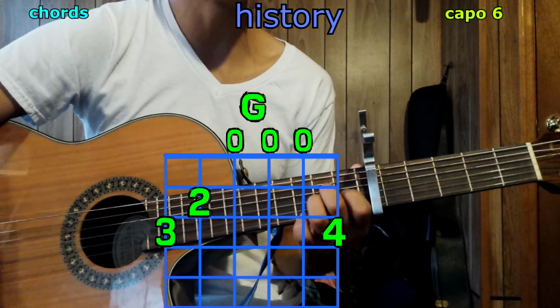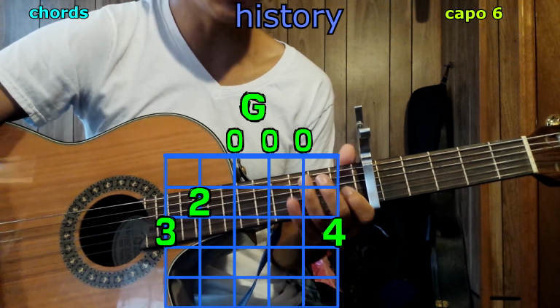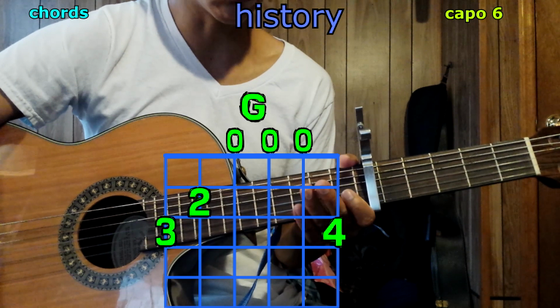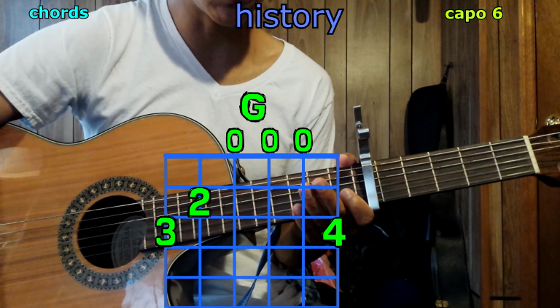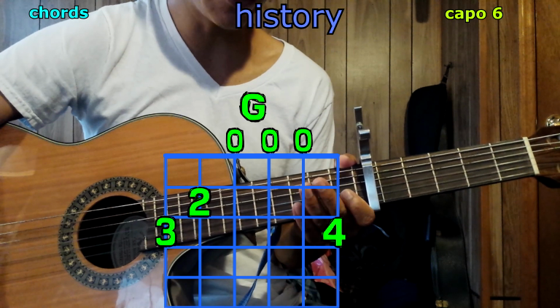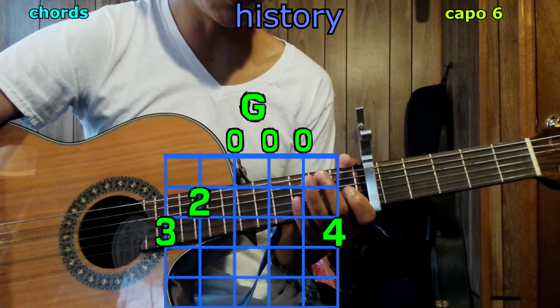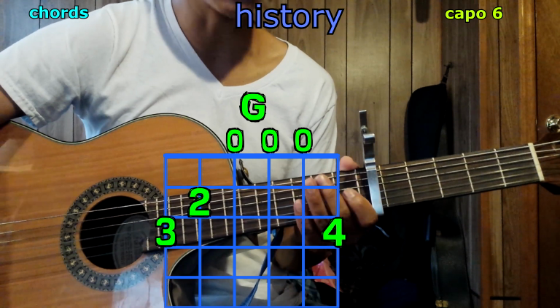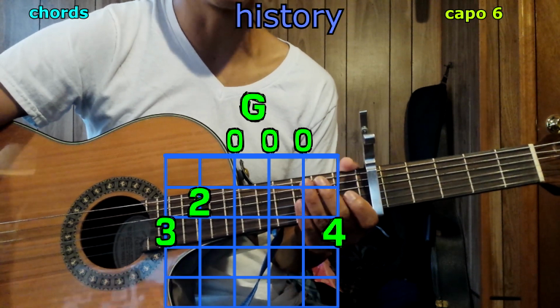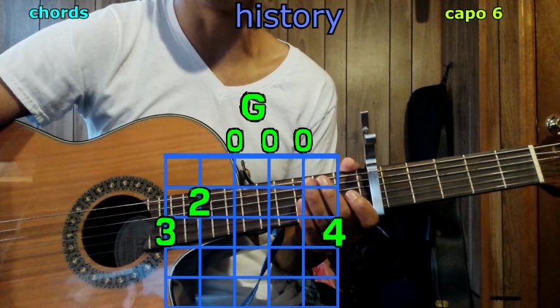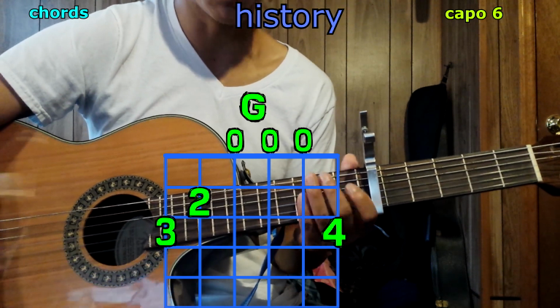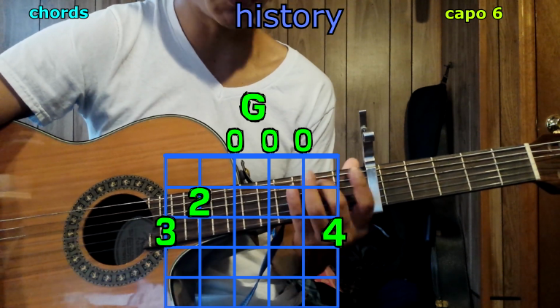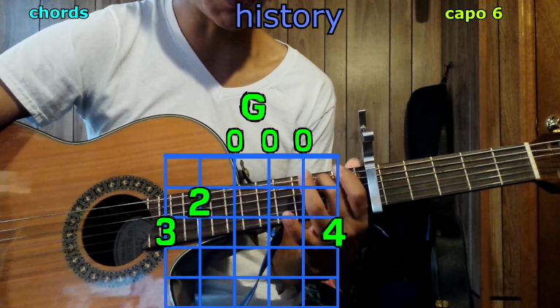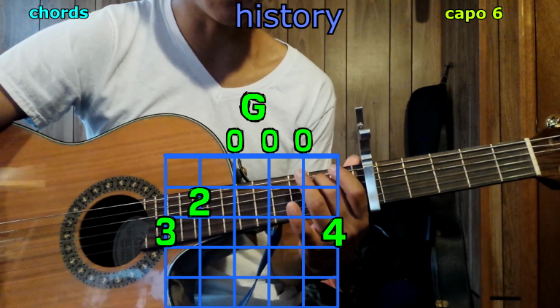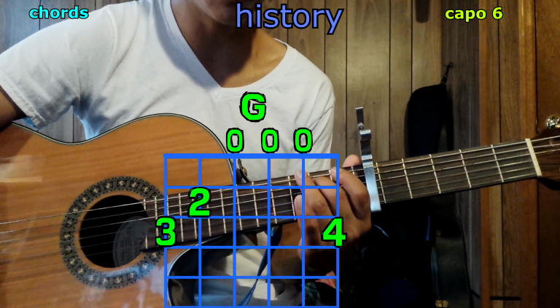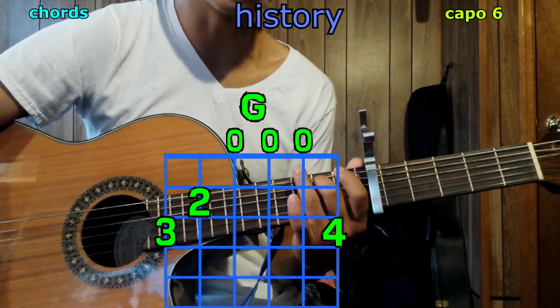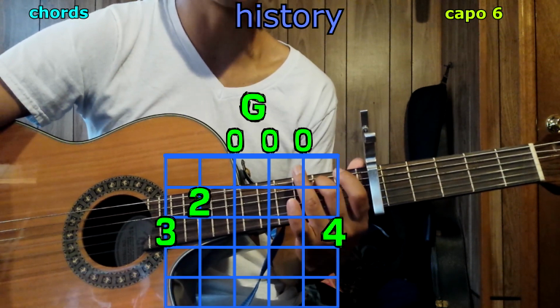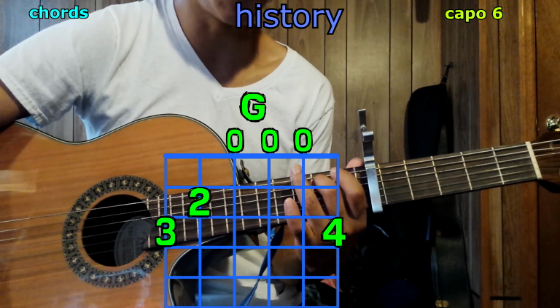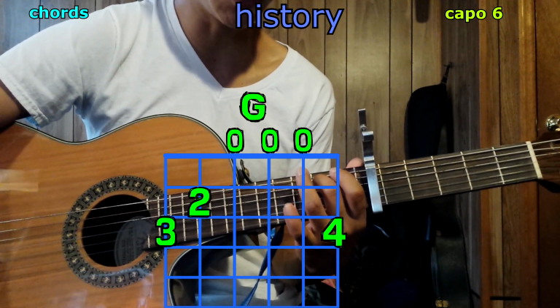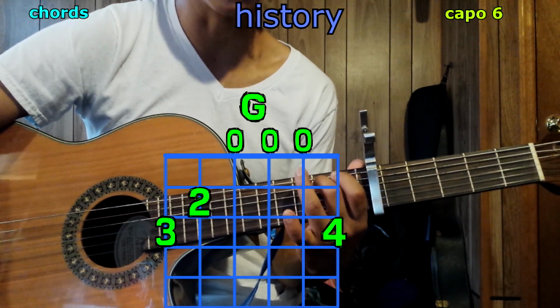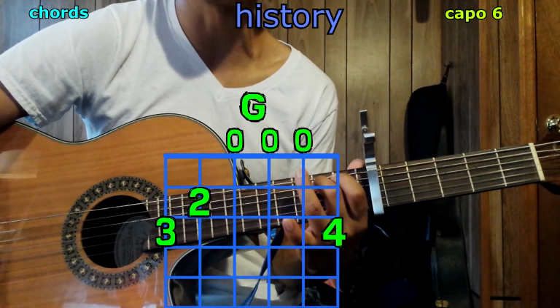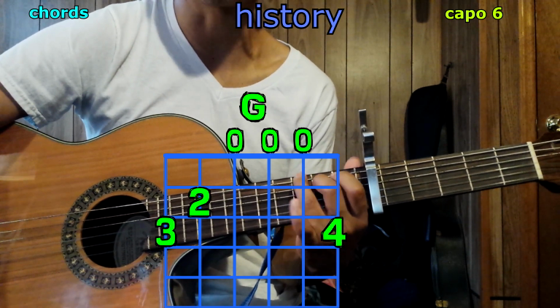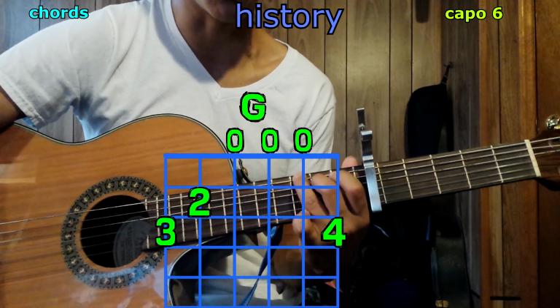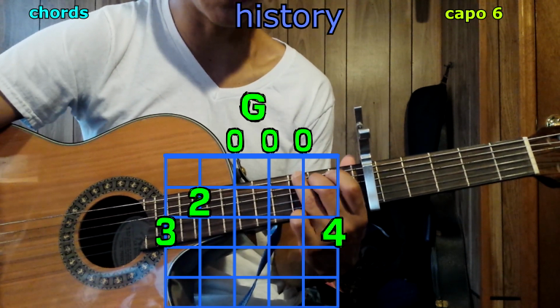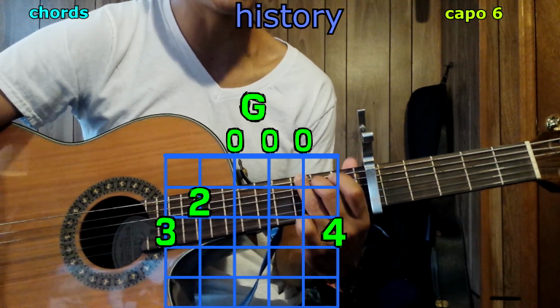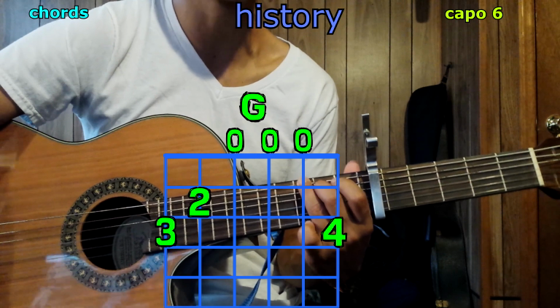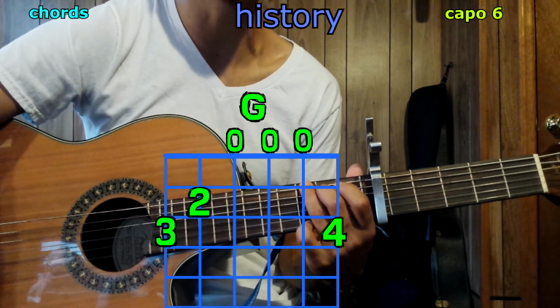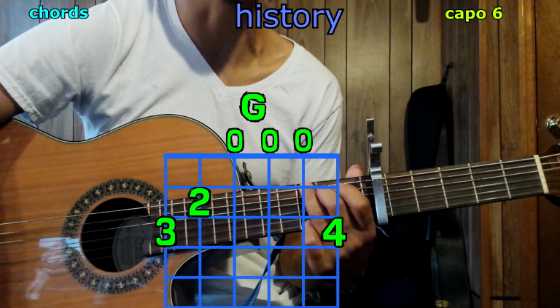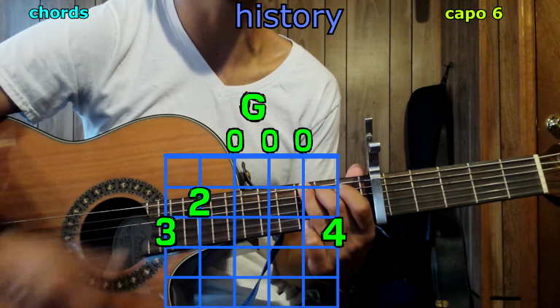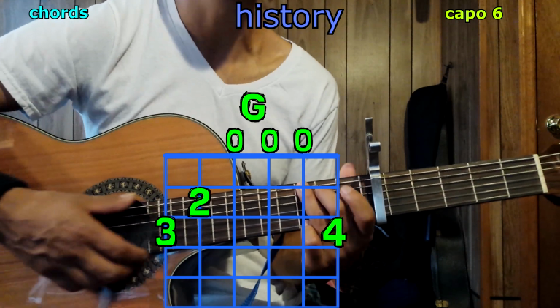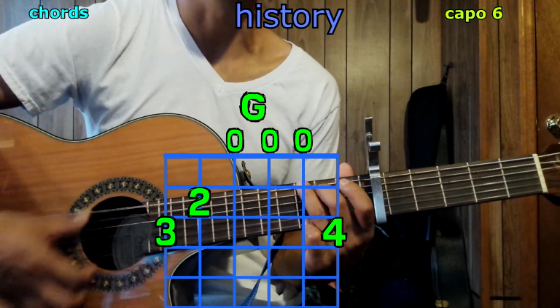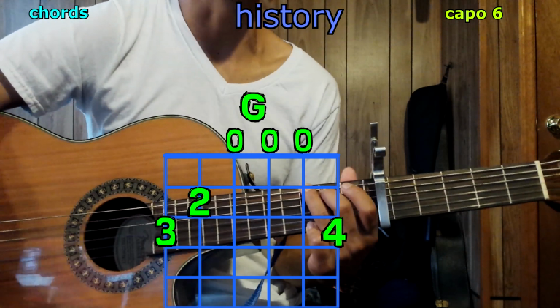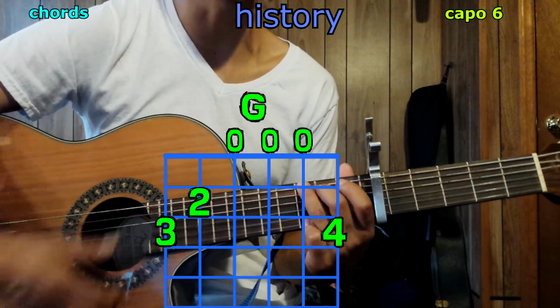Now G: your 2nd finger goes on the 4th string, 2nd fret; 3rd finger on the top string, 3rd fret; pinky on the bottom string, 3rd fret. We have G.